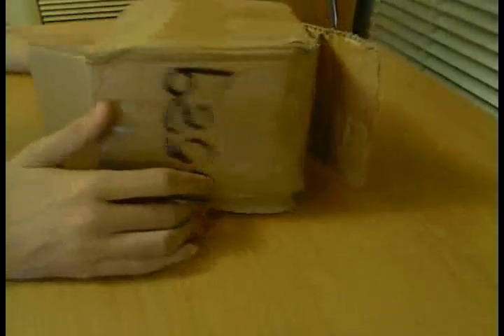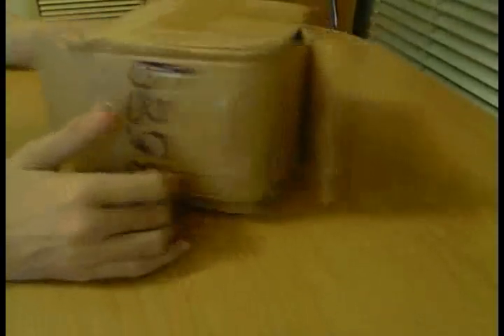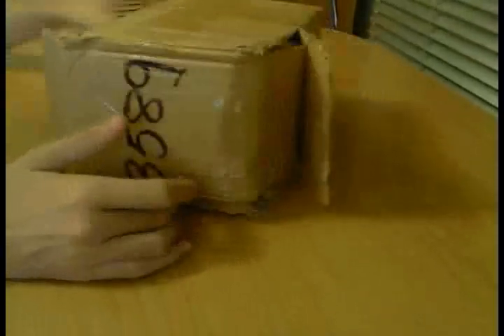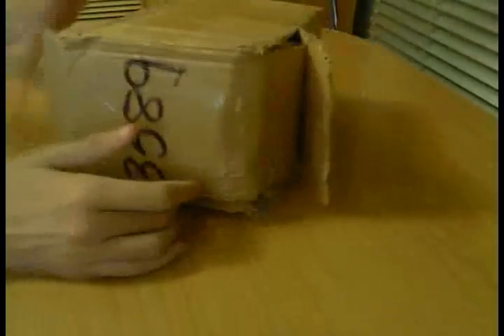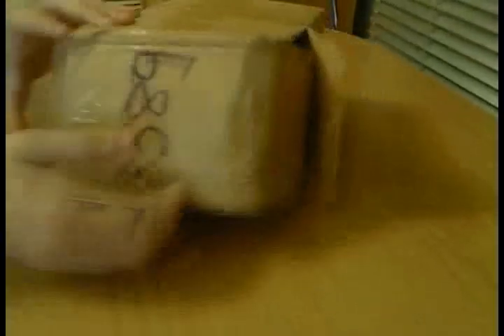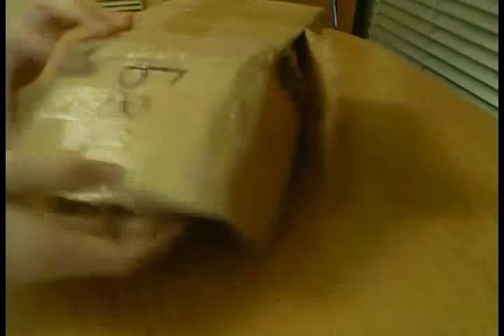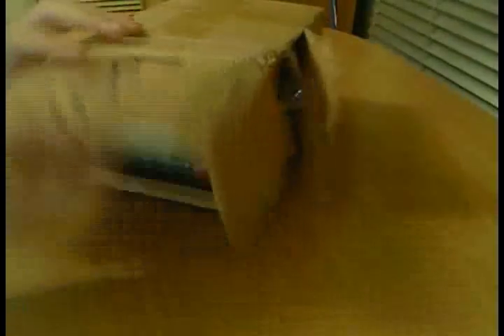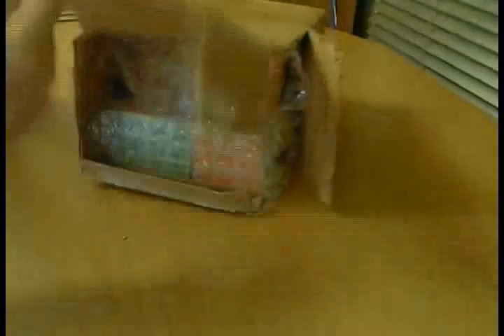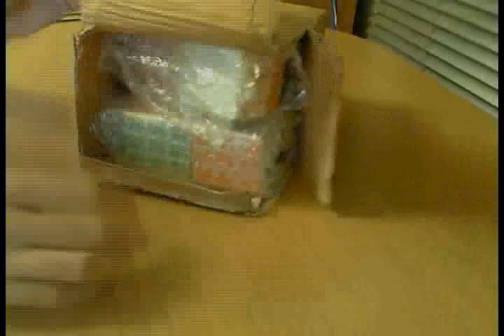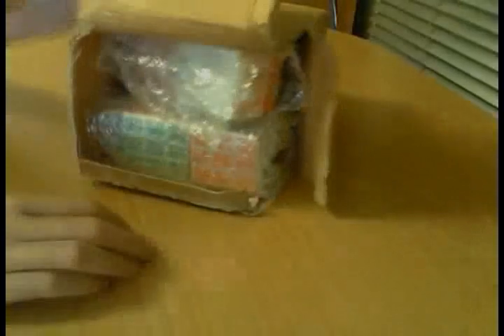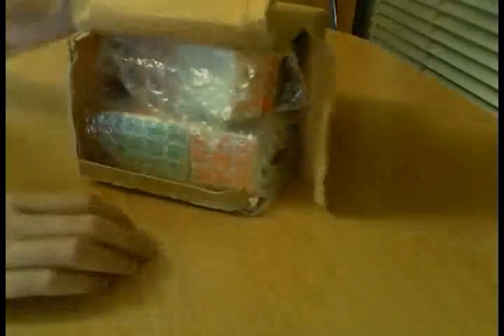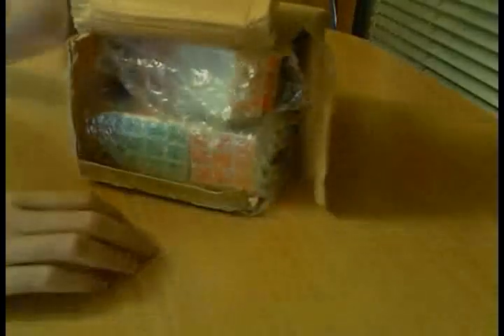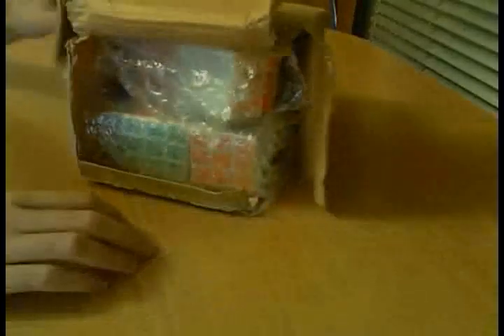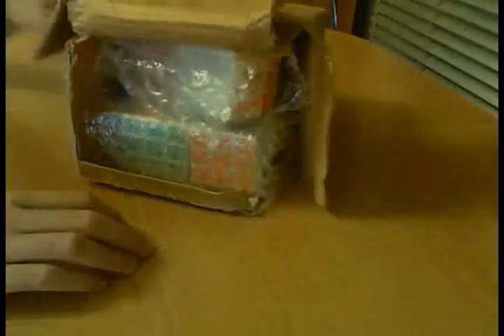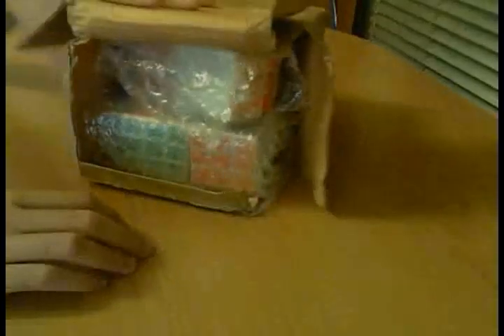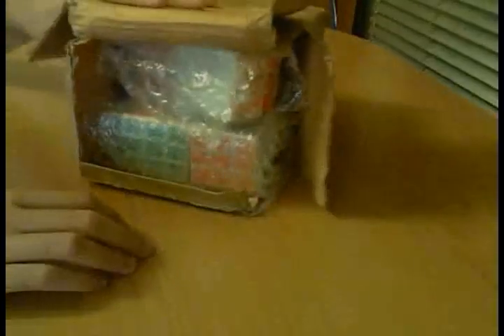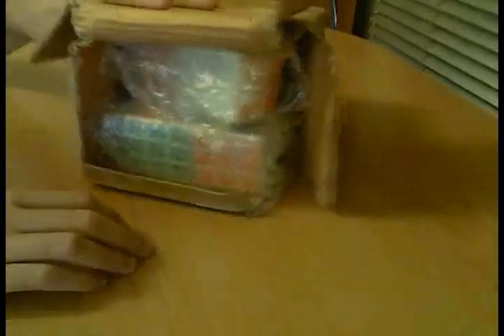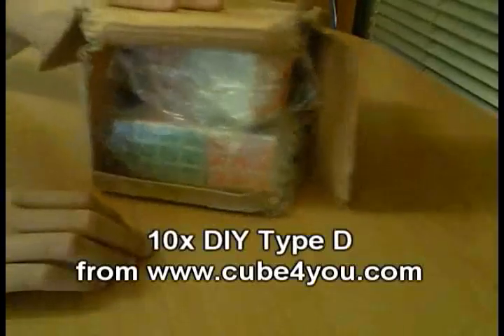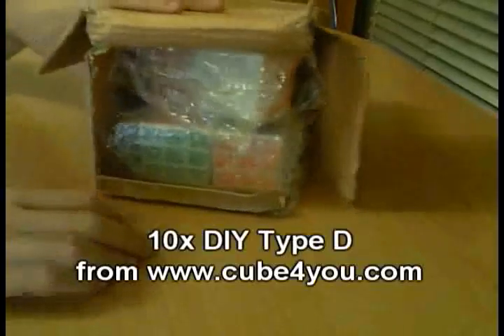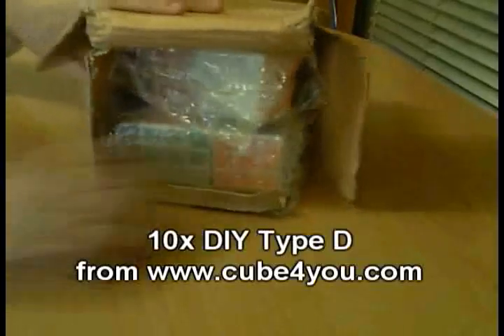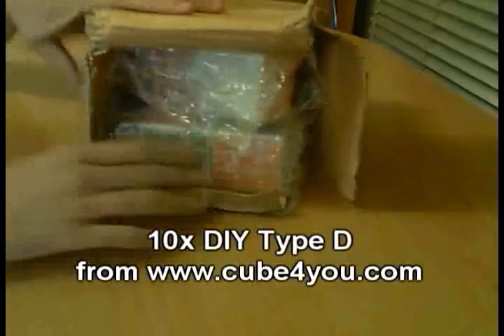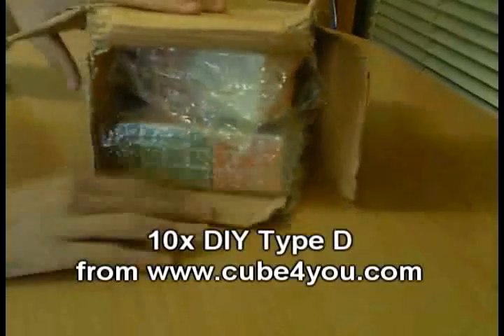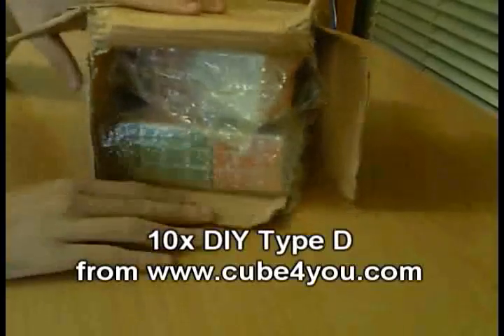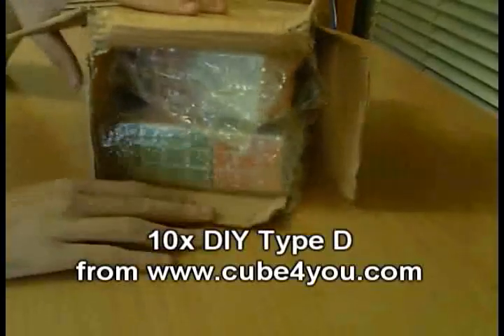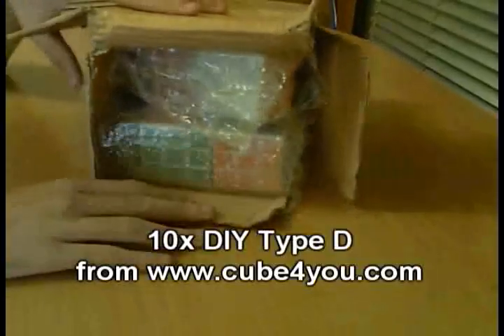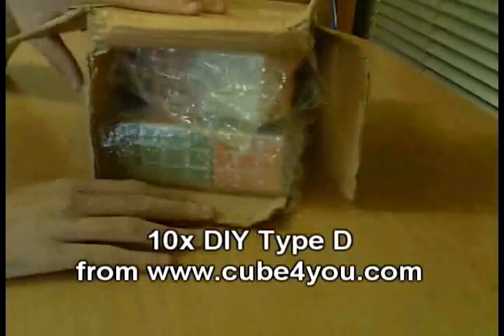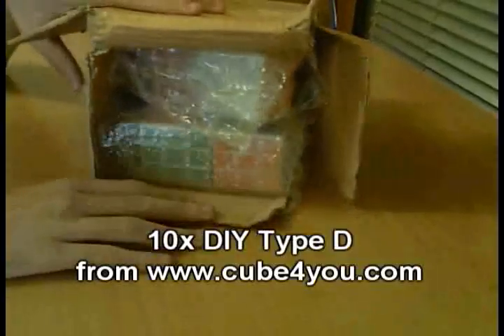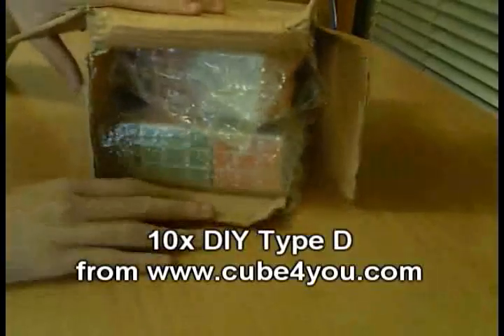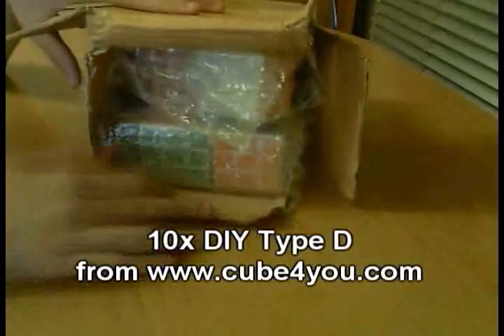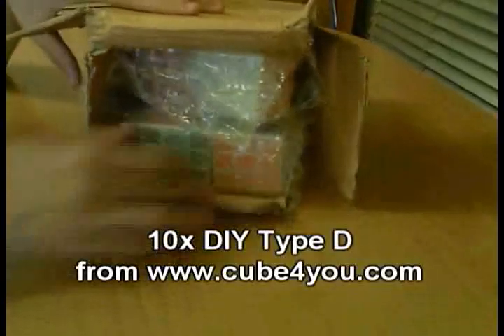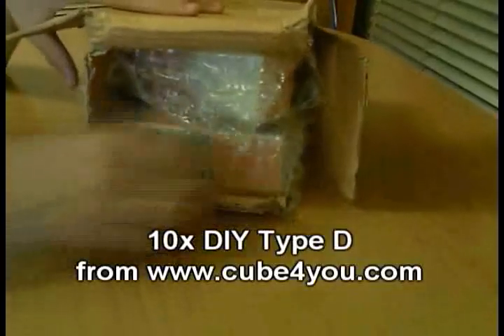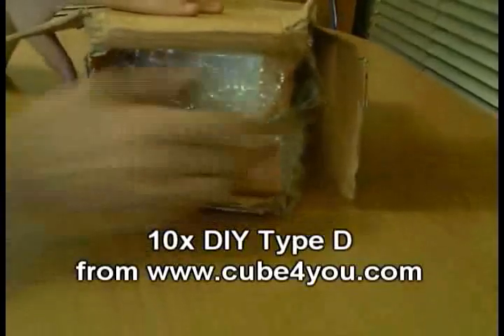I have purchased 10 do-it-yourself cubes from Cube4U. They are all white type Ds.